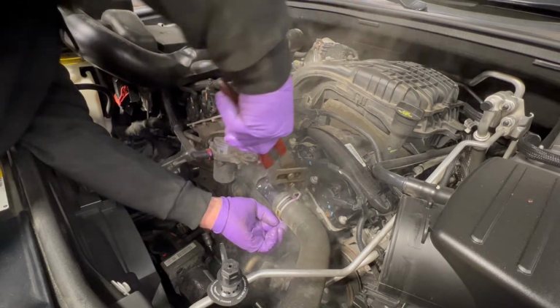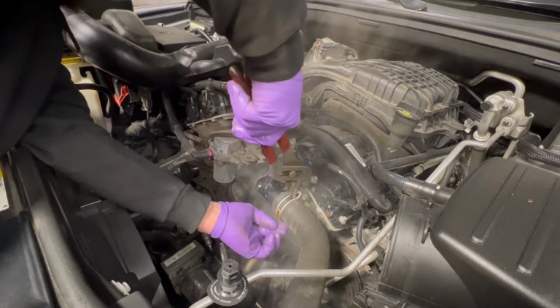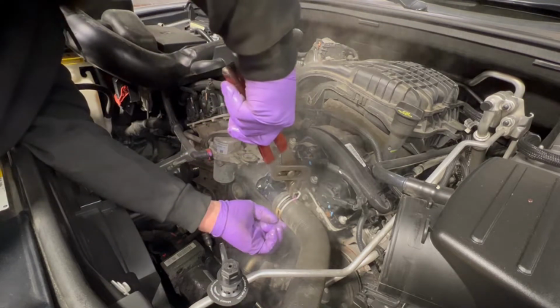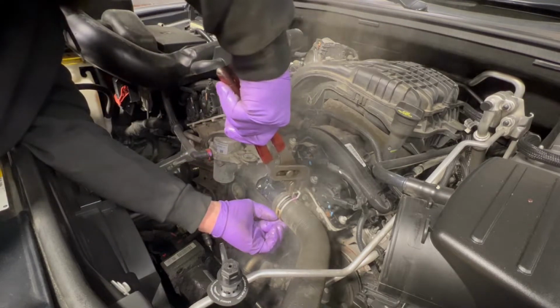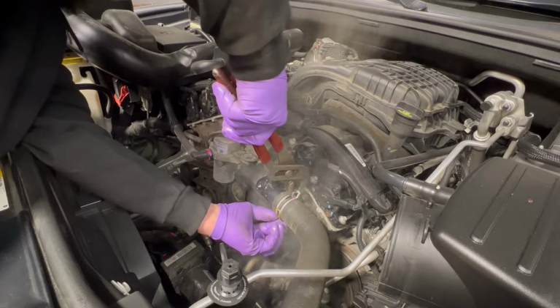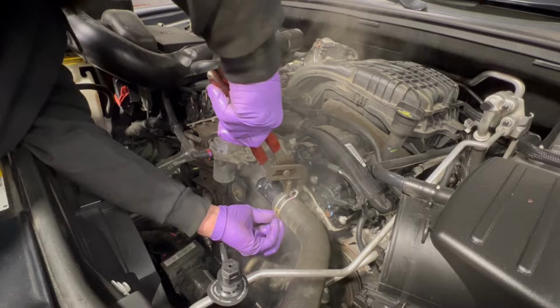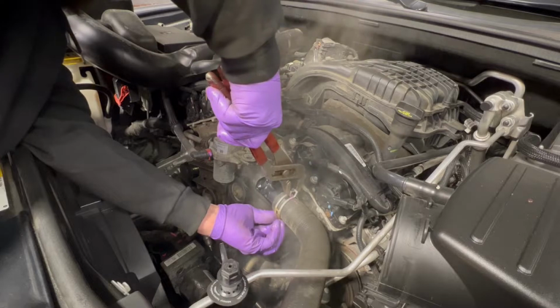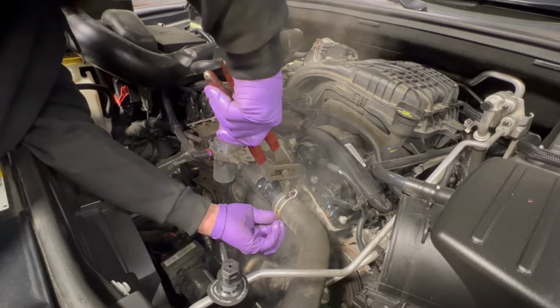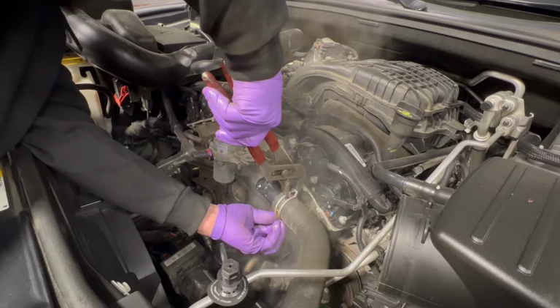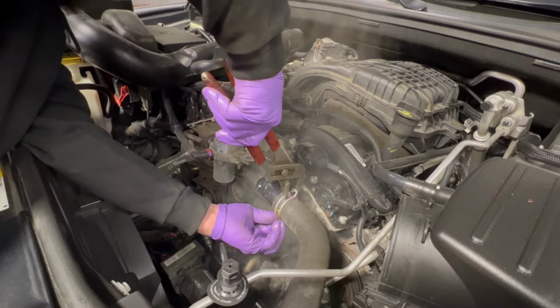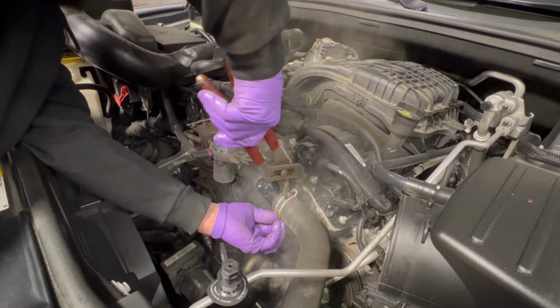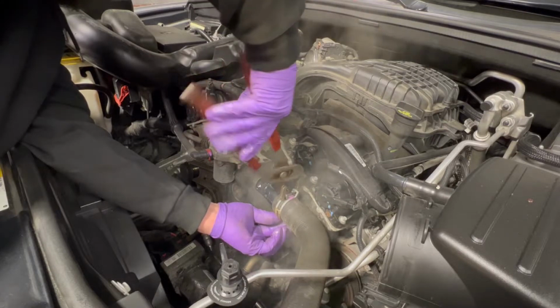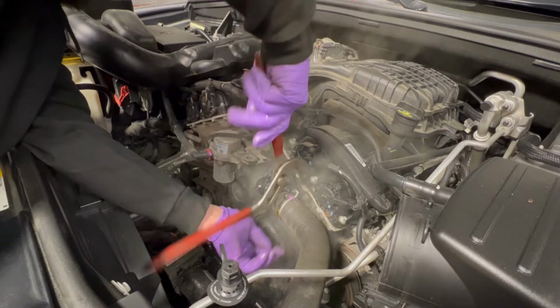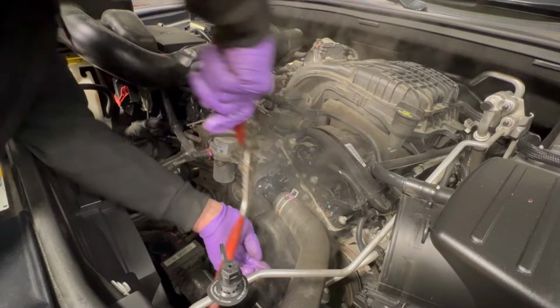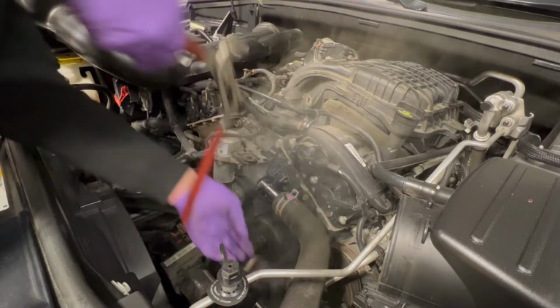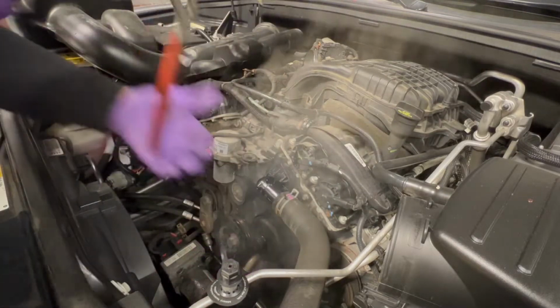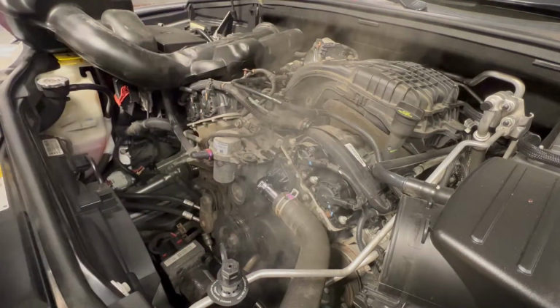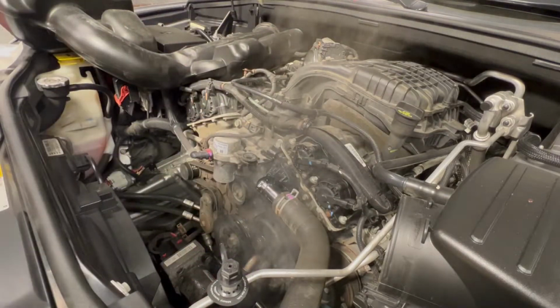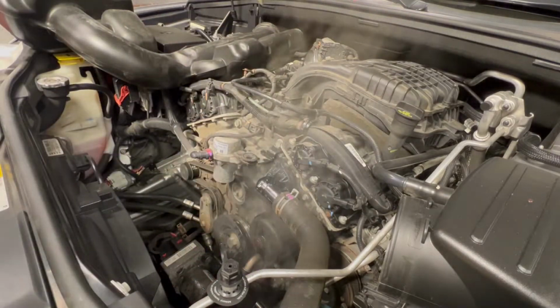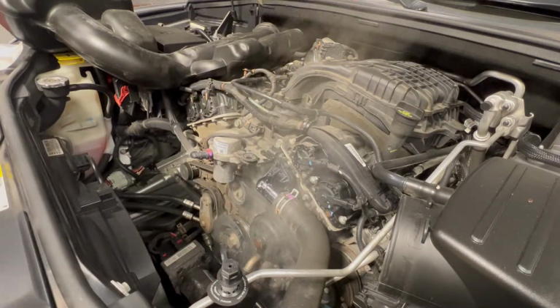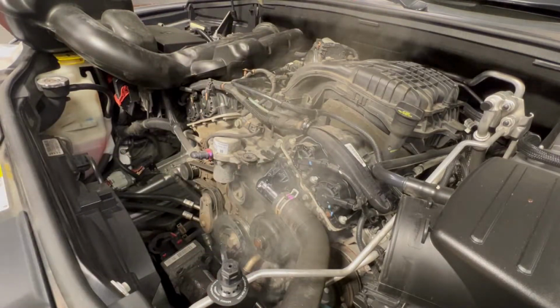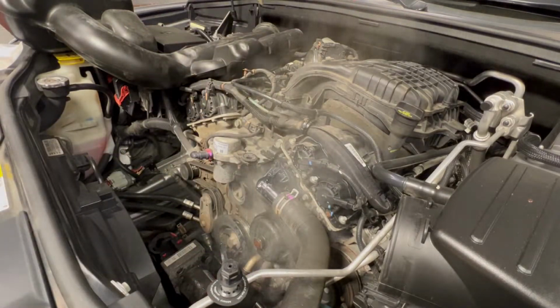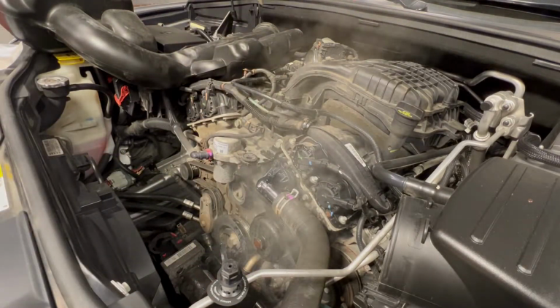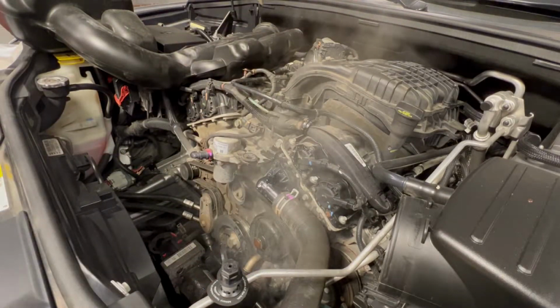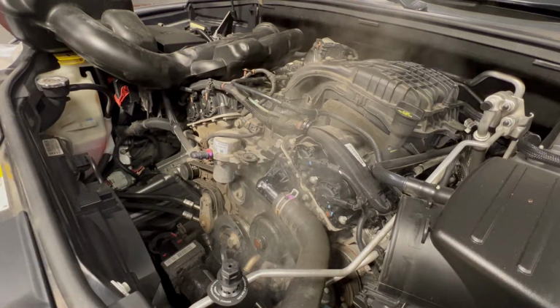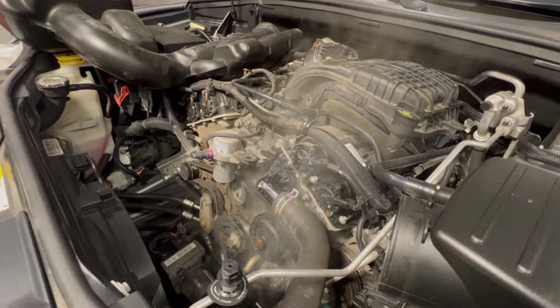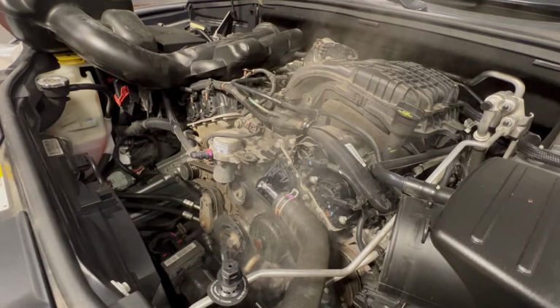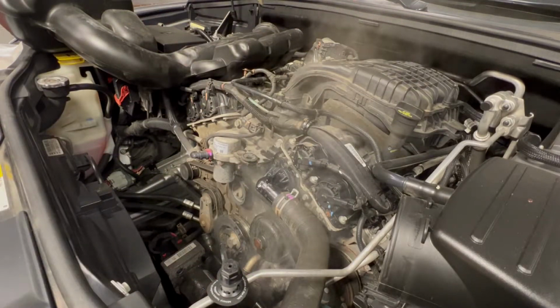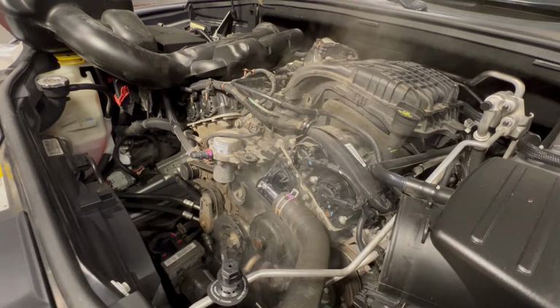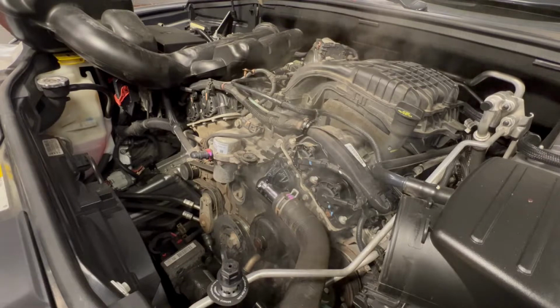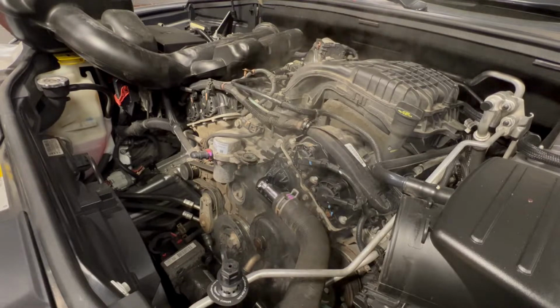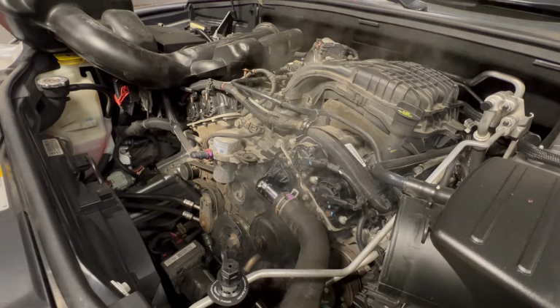You can see where it was — line it up, drop it, boom. That should be good.